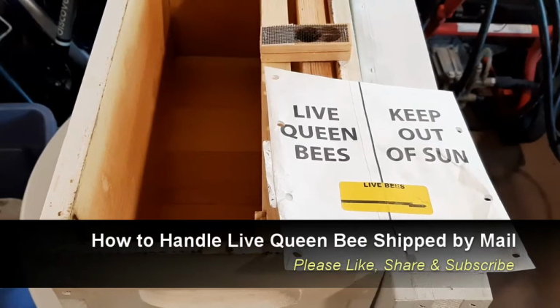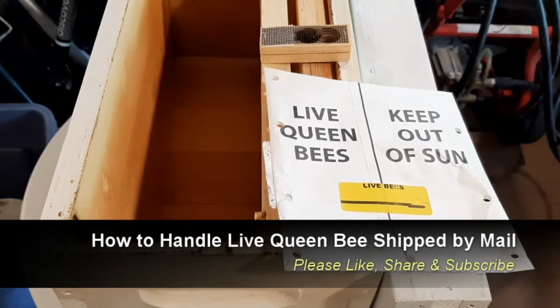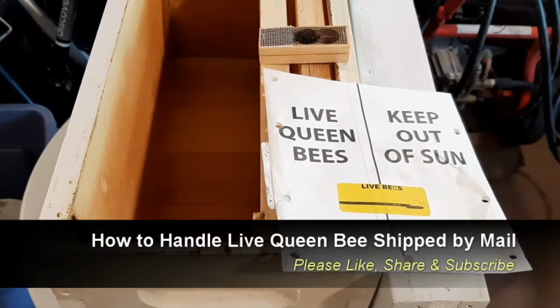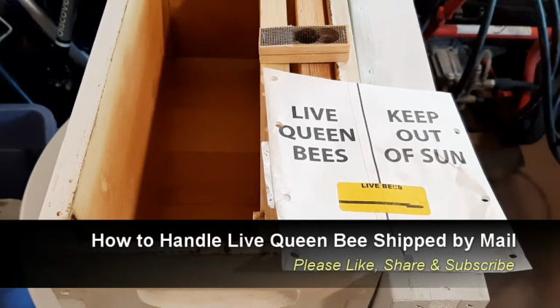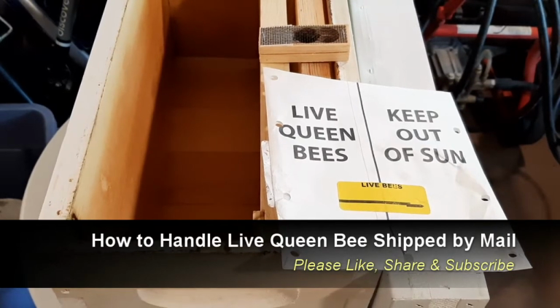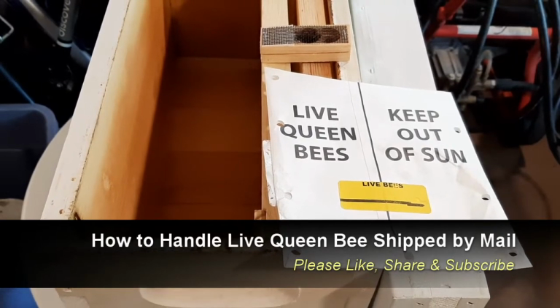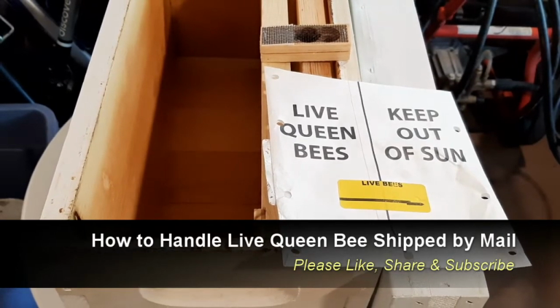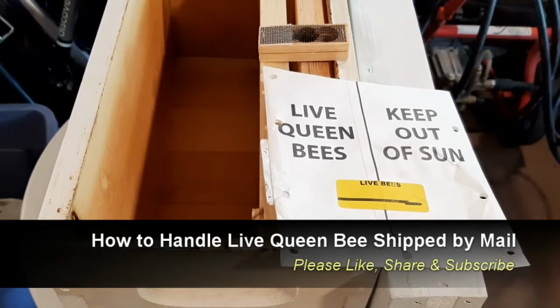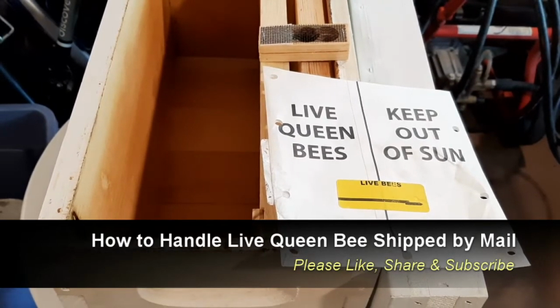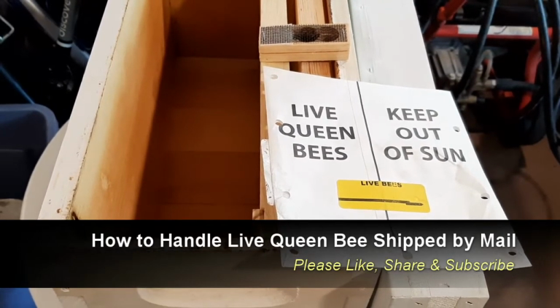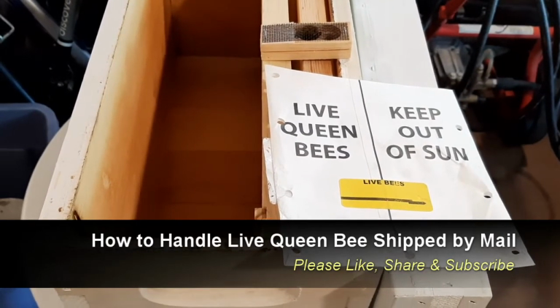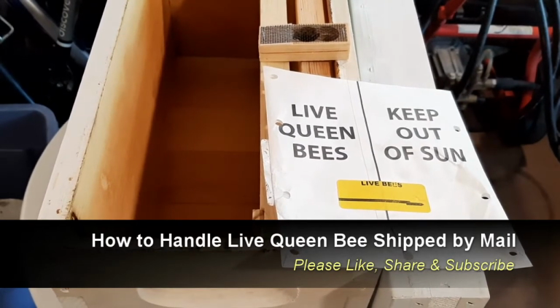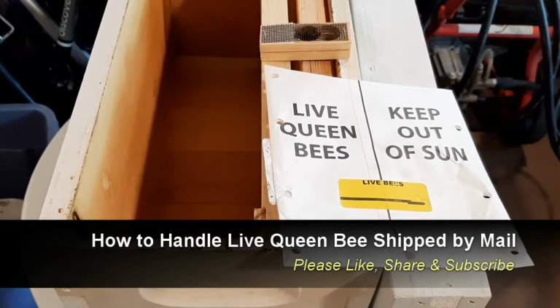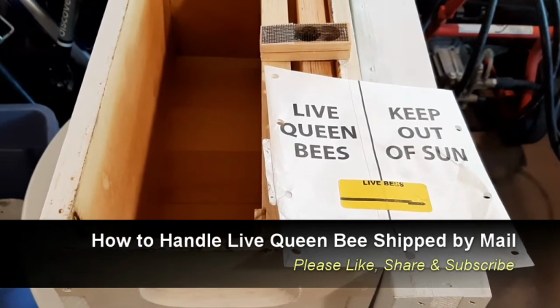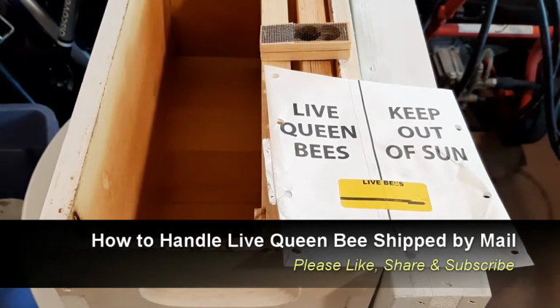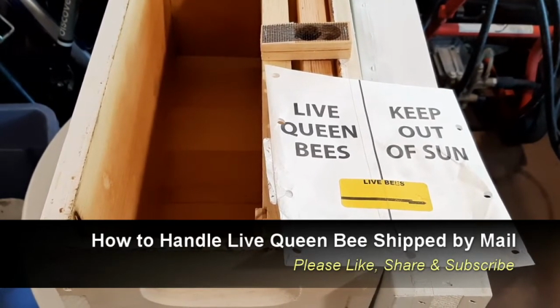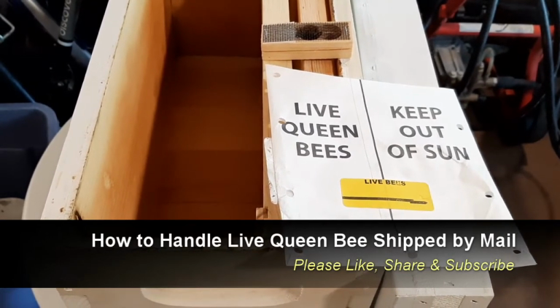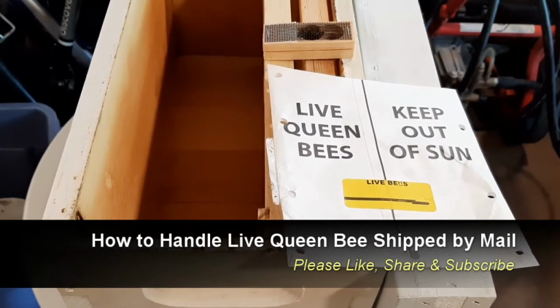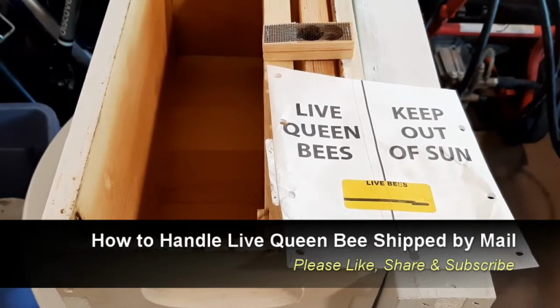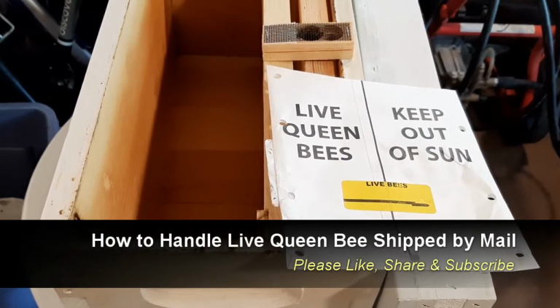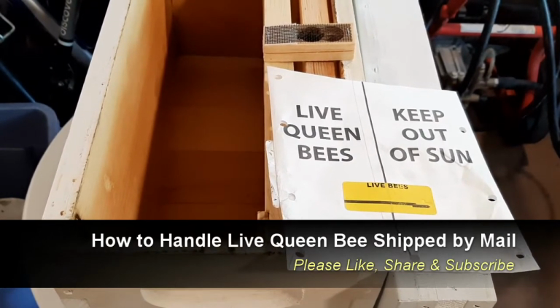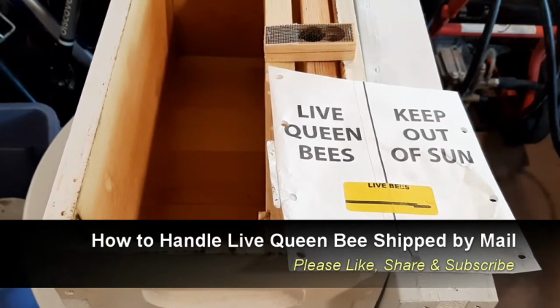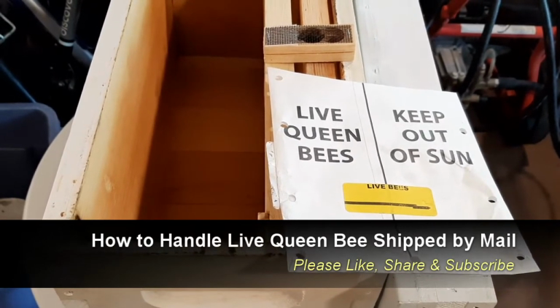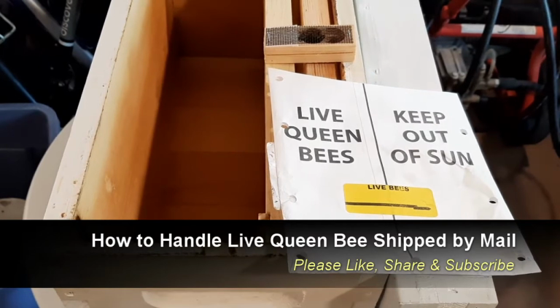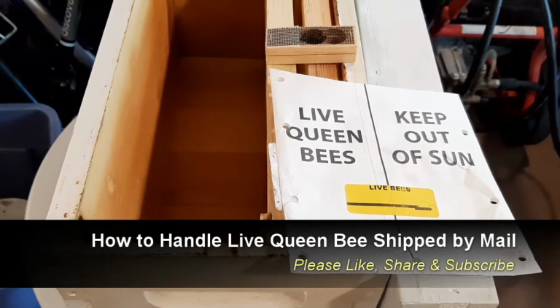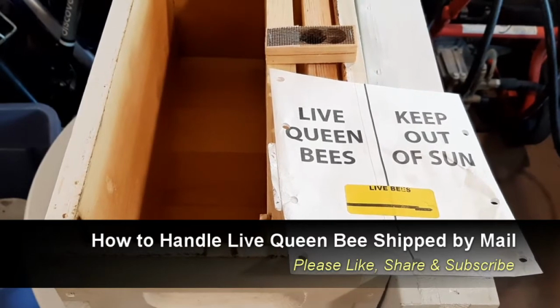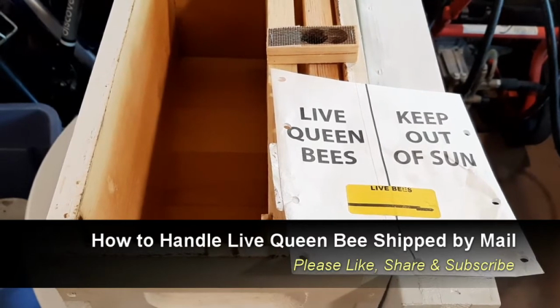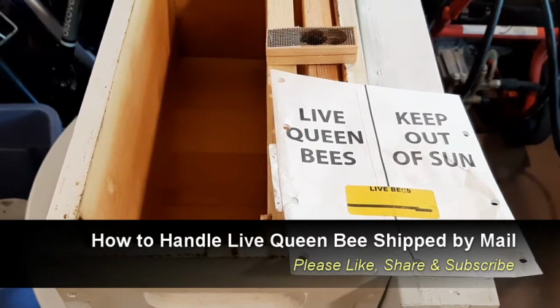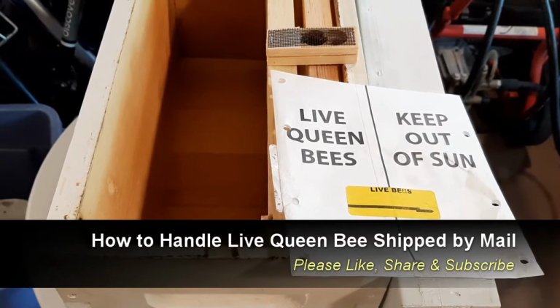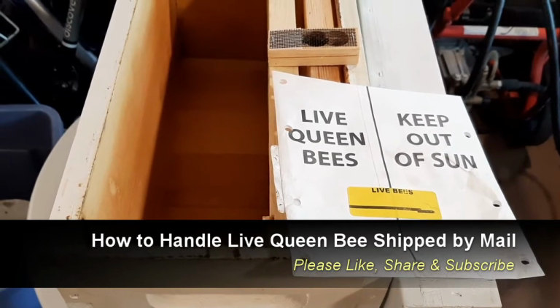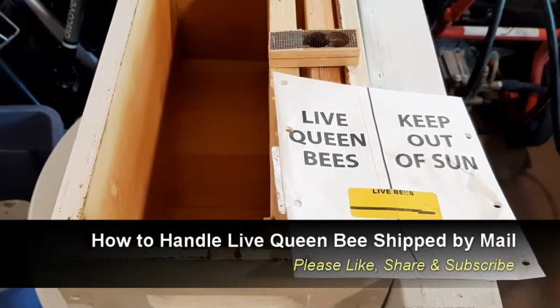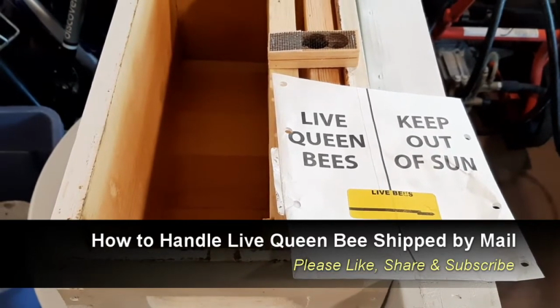Hello everyone! Today we are going to talk about Her Royal Highness the Queen Bee.